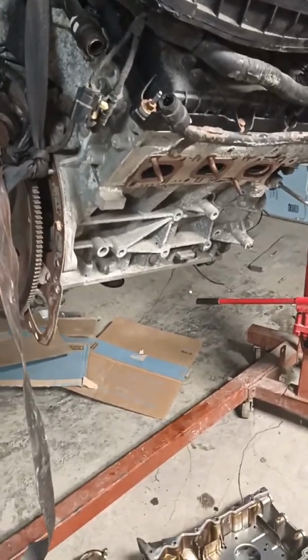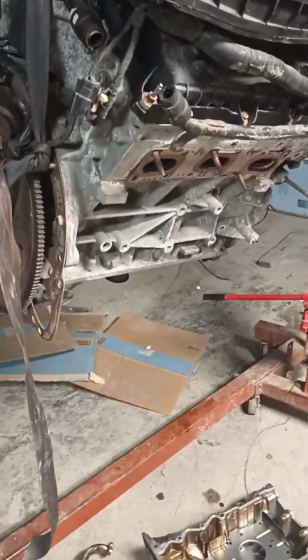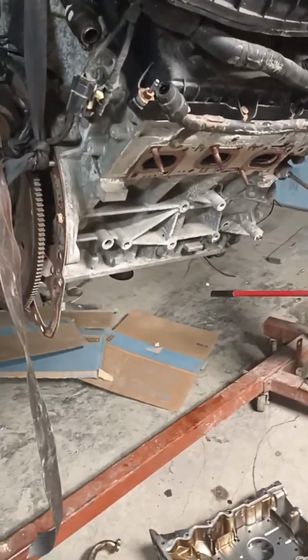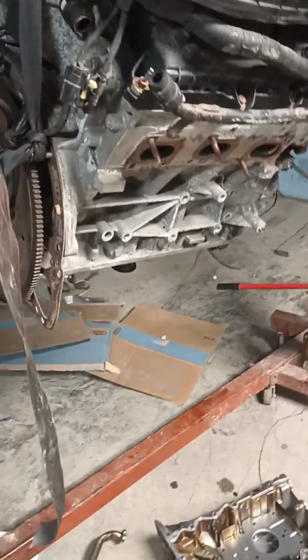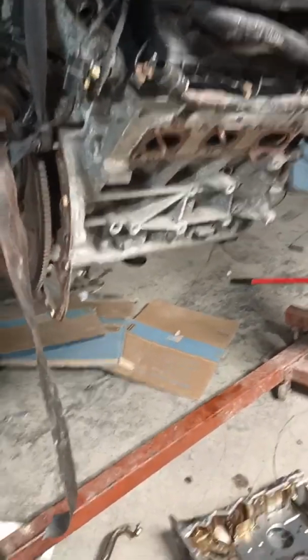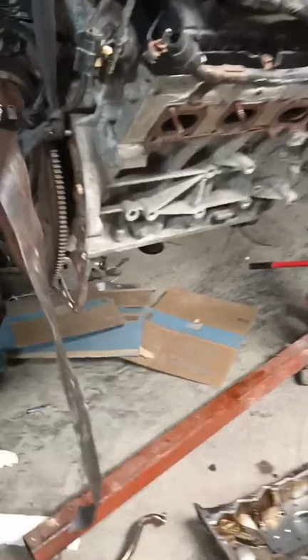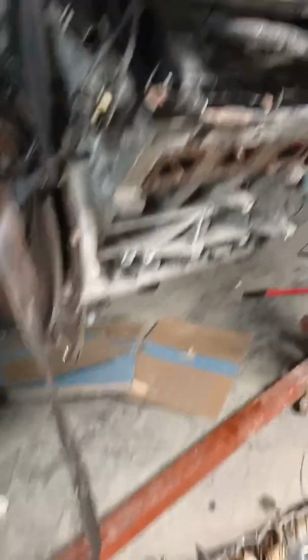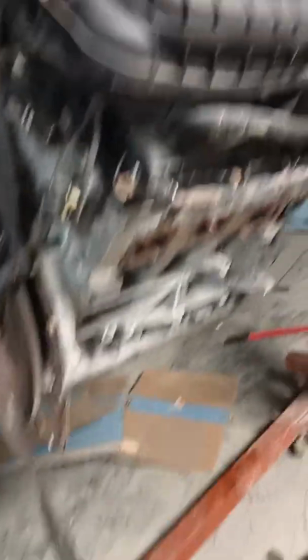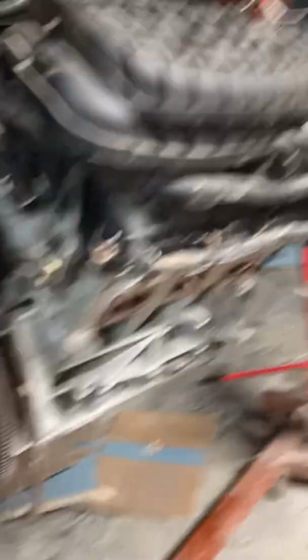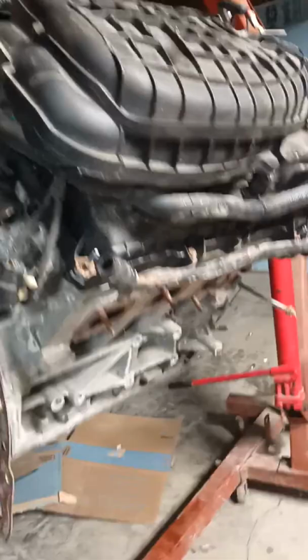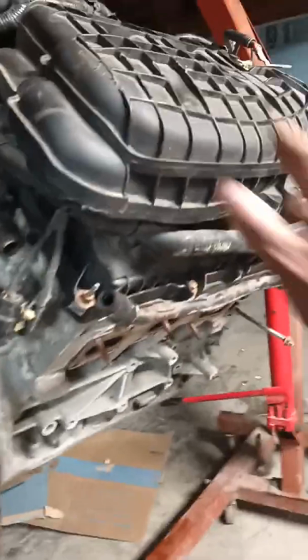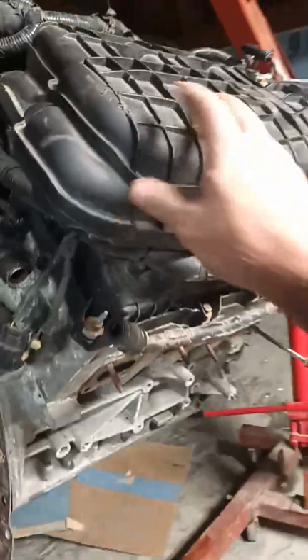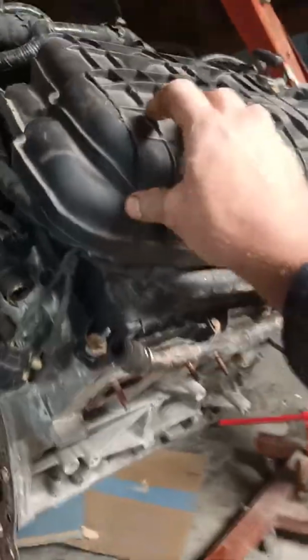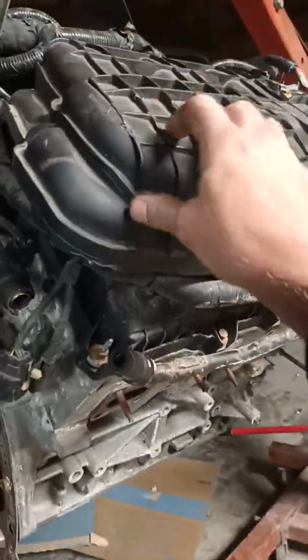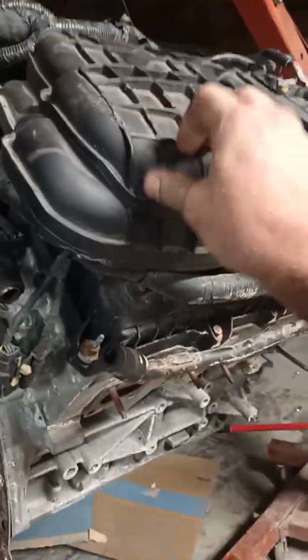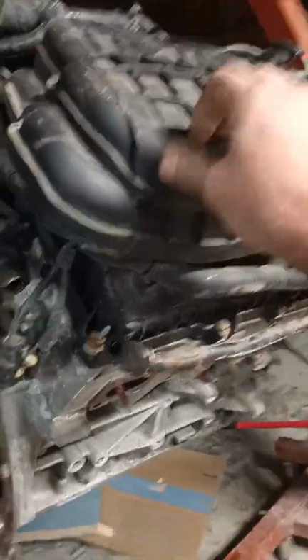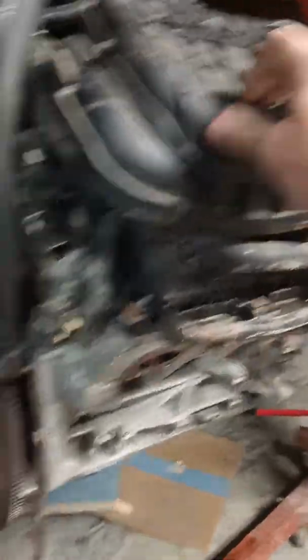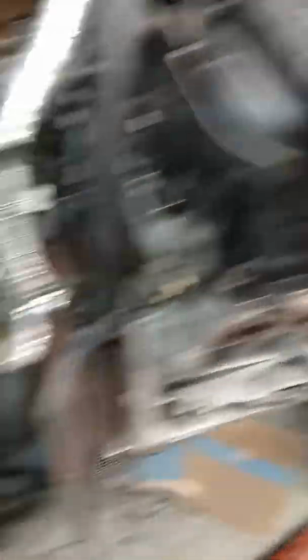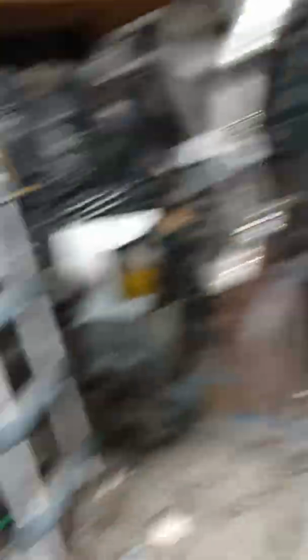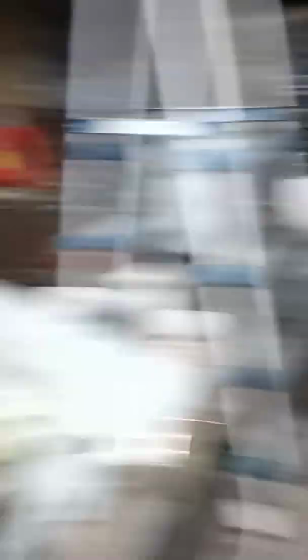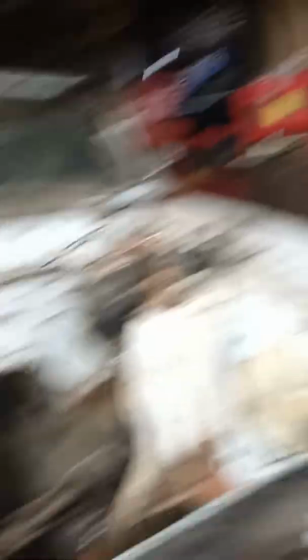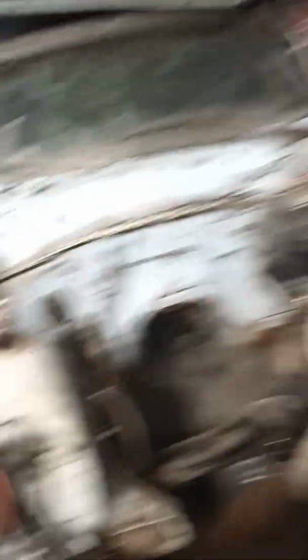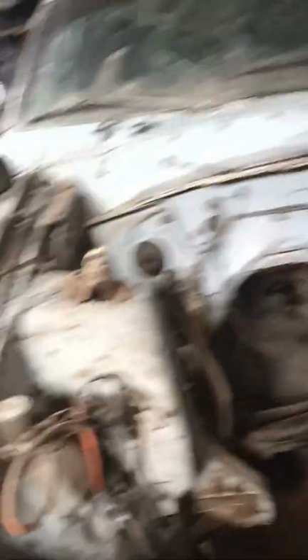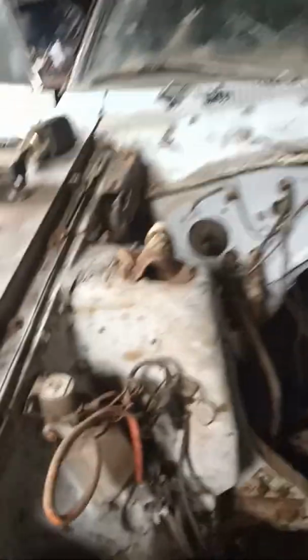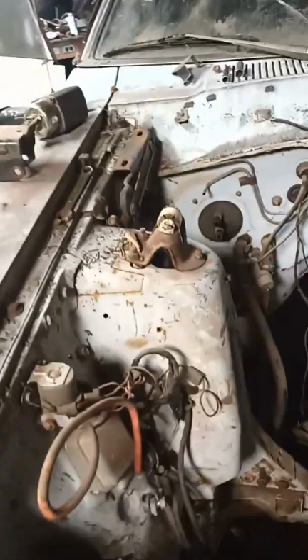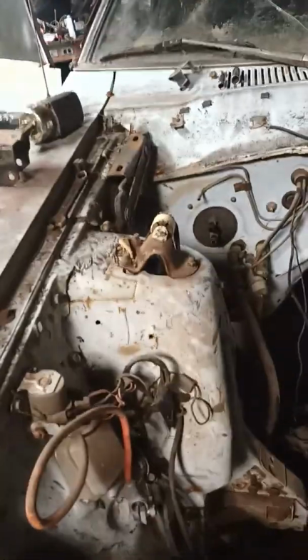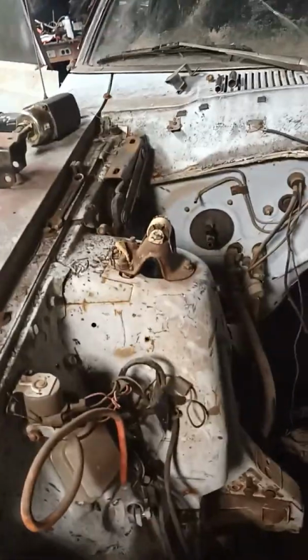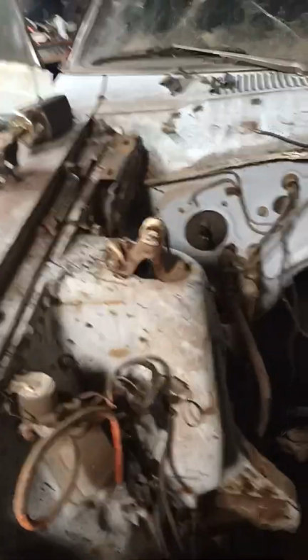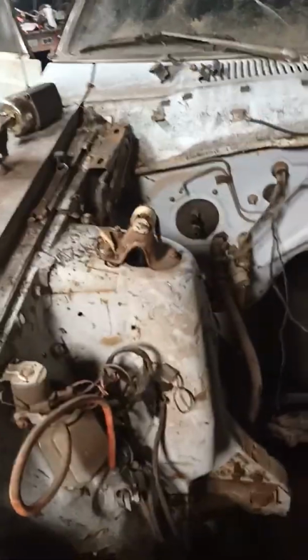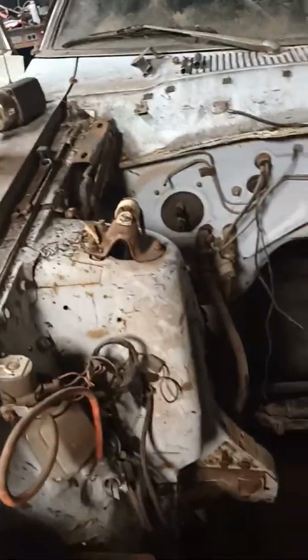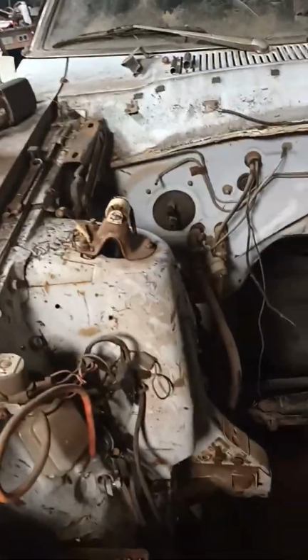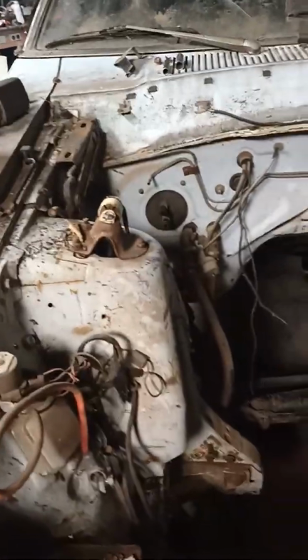Also, this part of the intake right here is really close to the end of the shock tower.